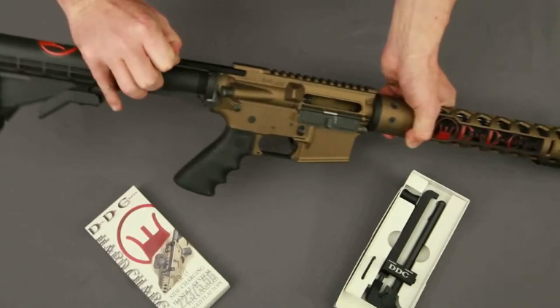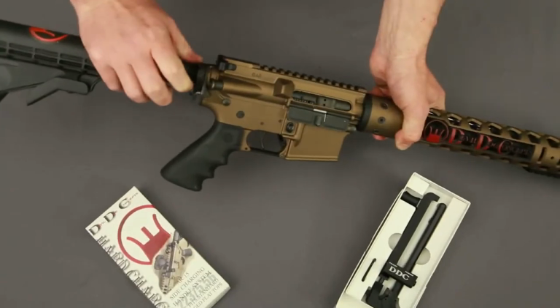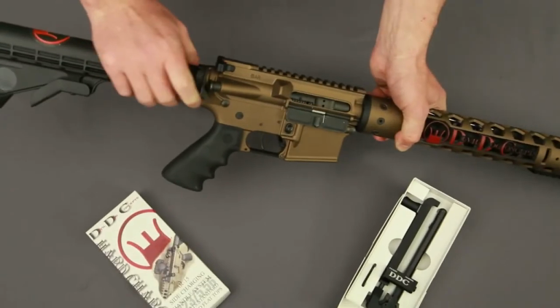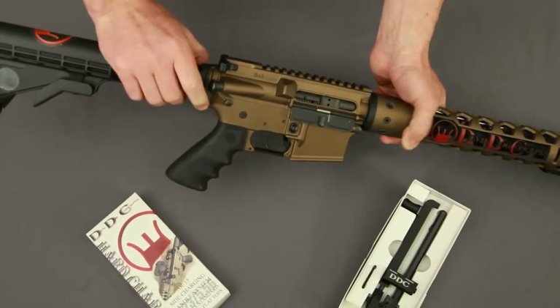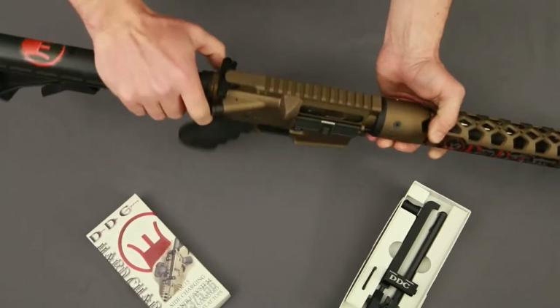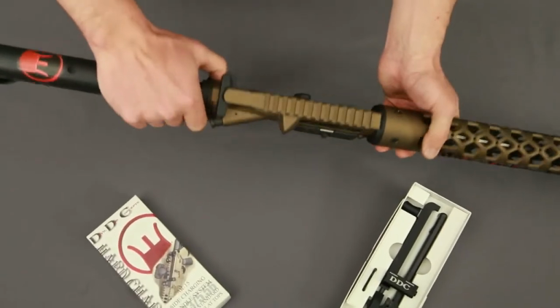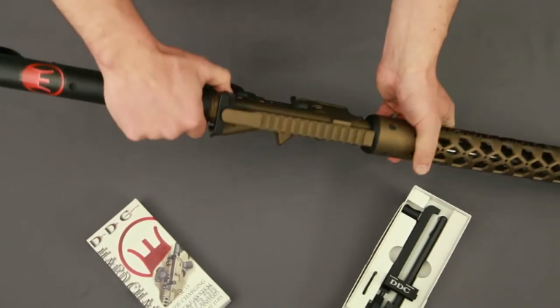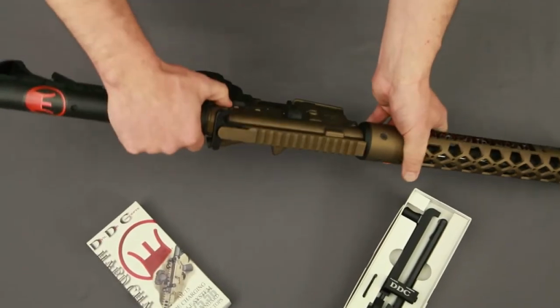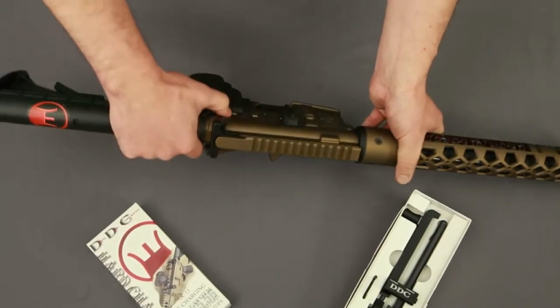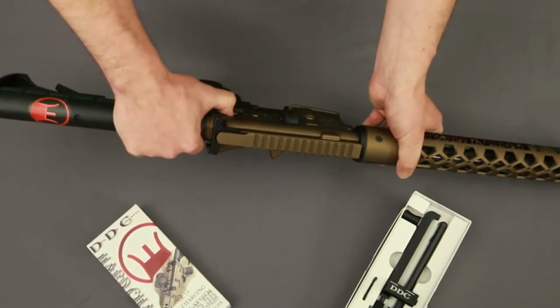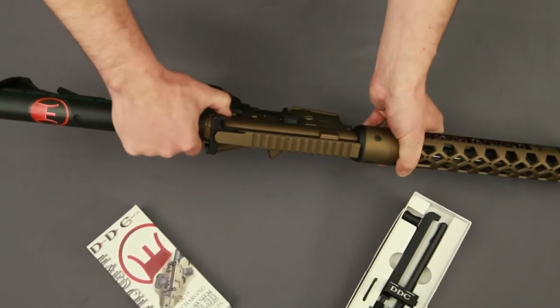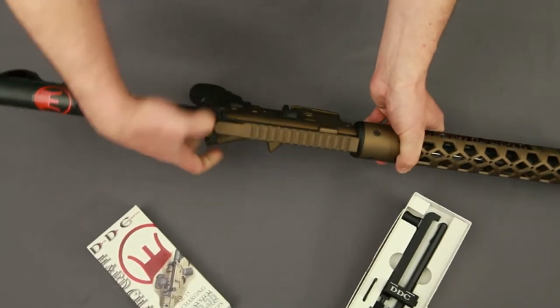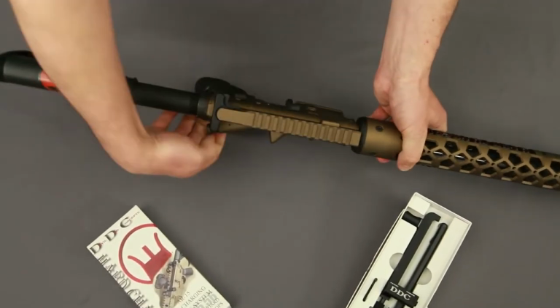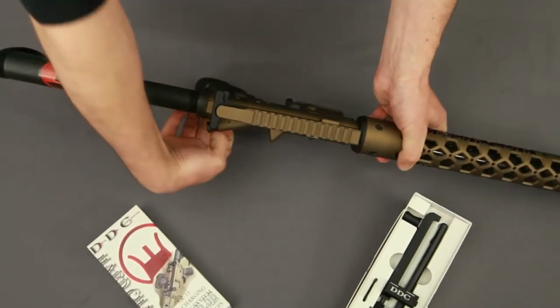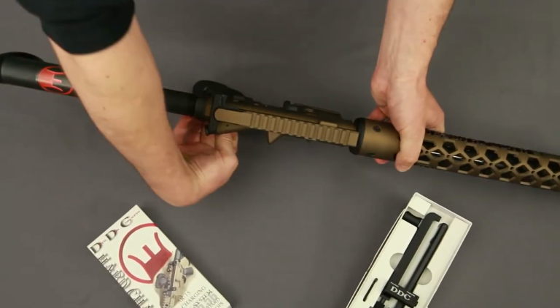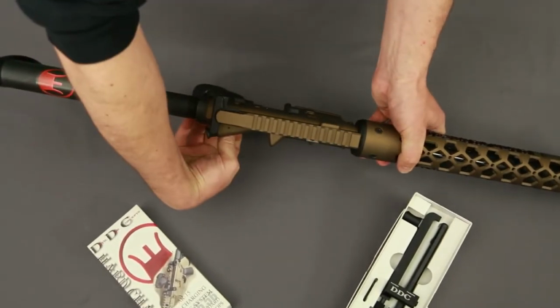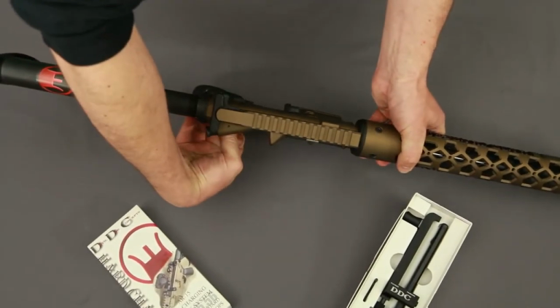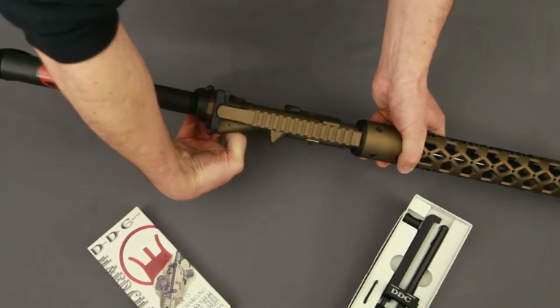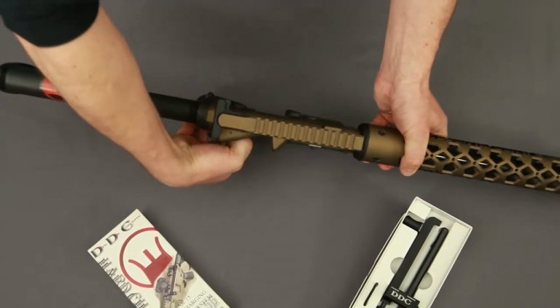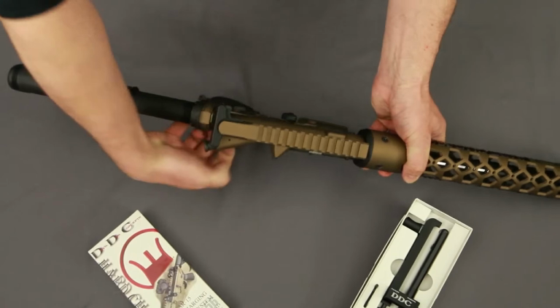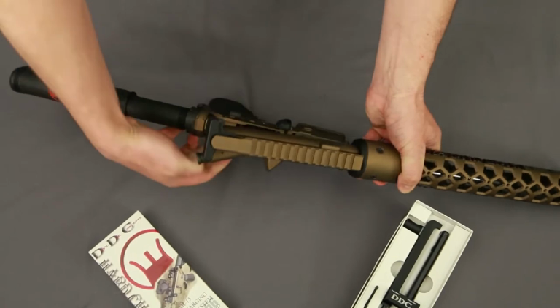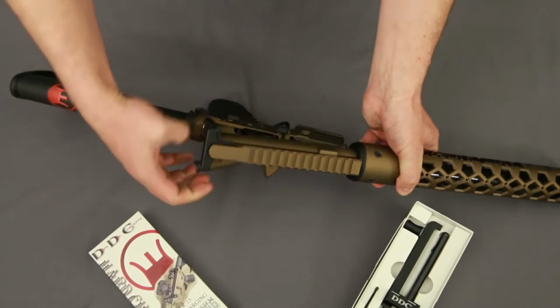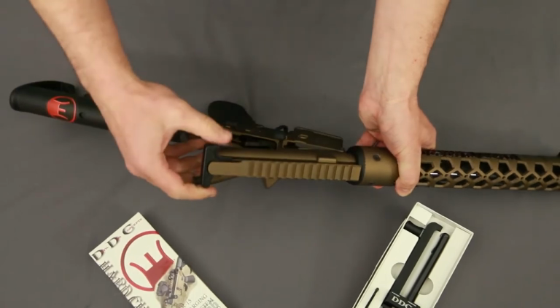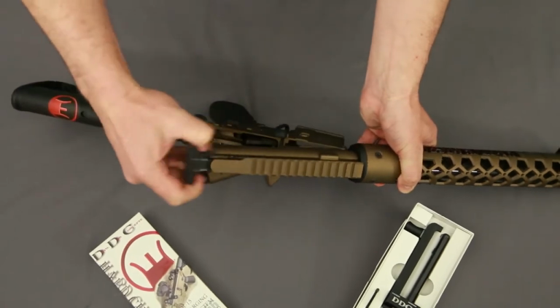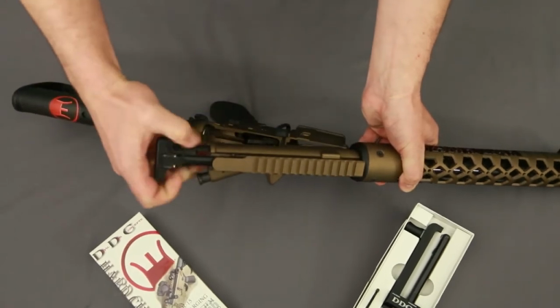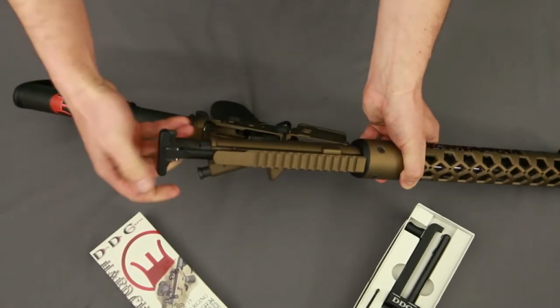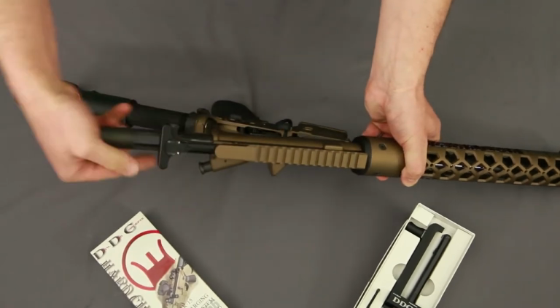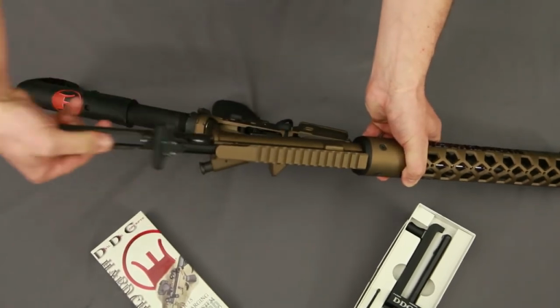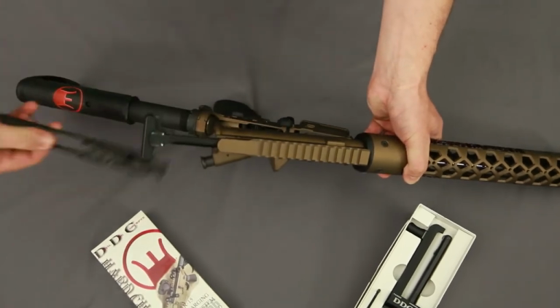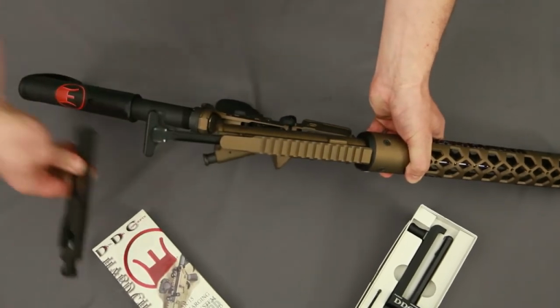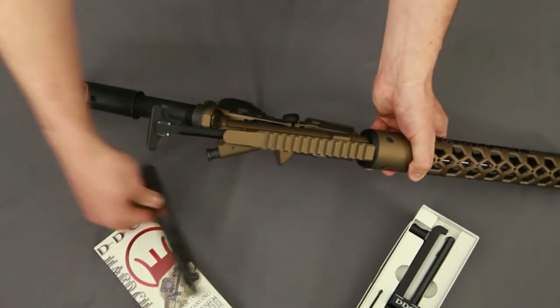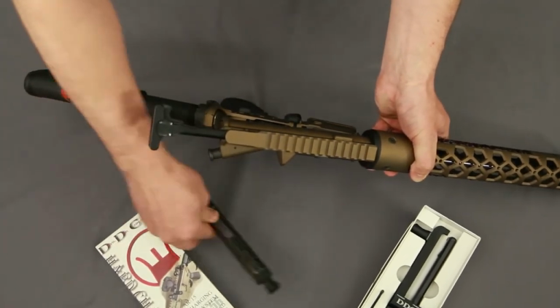Once you make the rifle safe, break down the rifle as normal and remove the original charging handle and bolt carrier group.